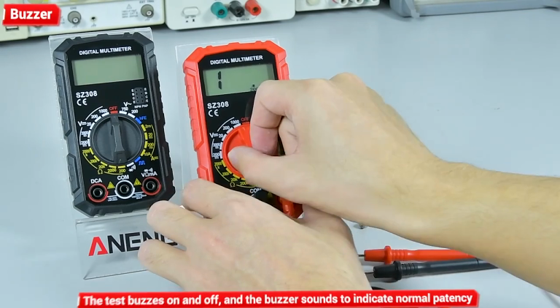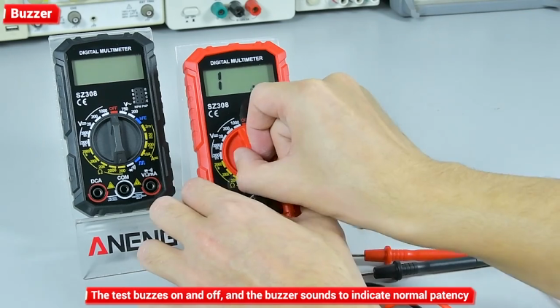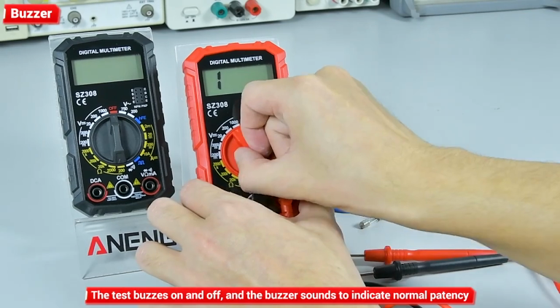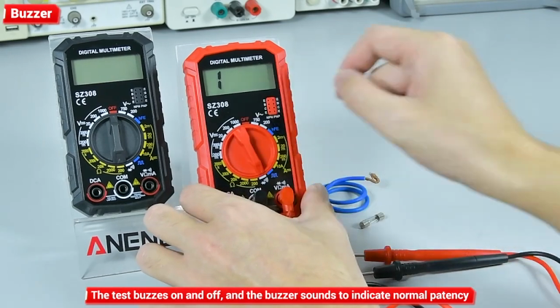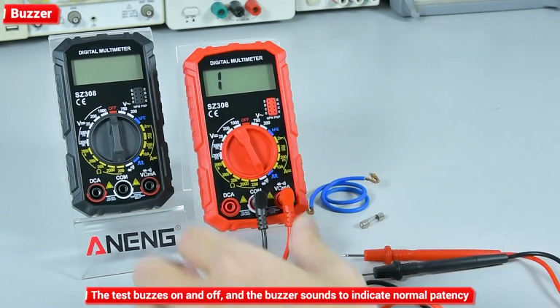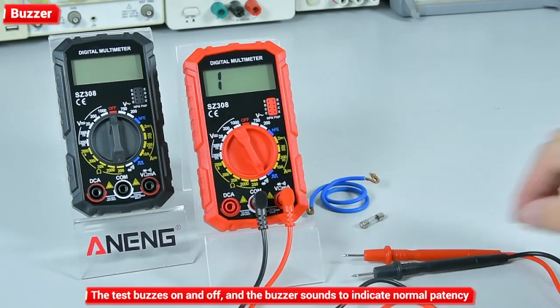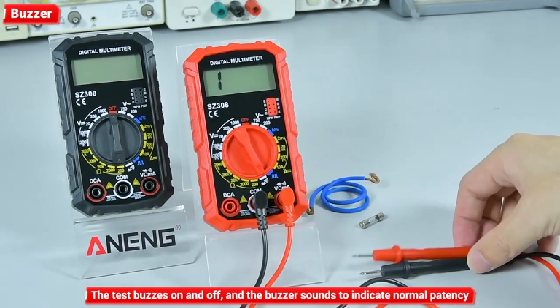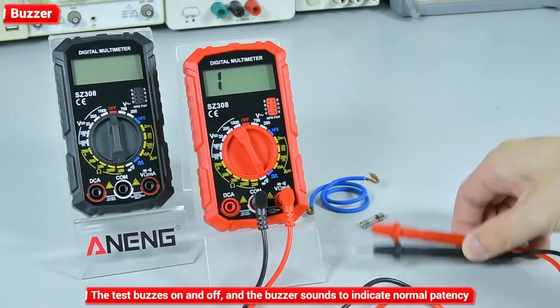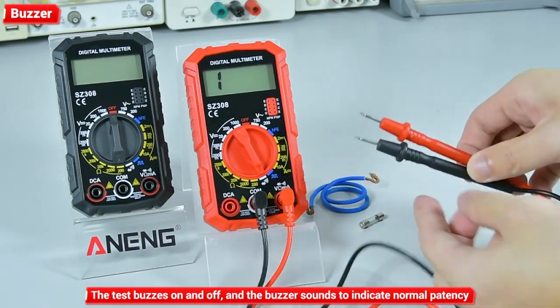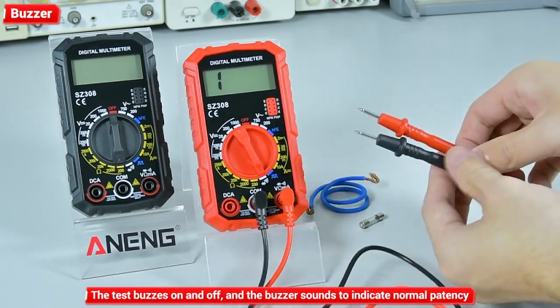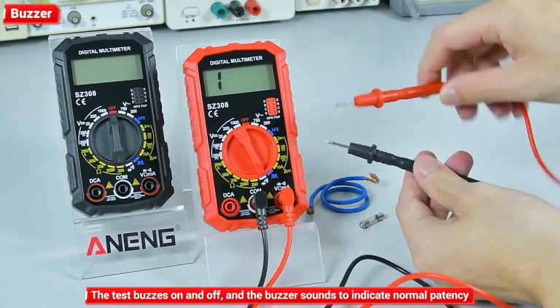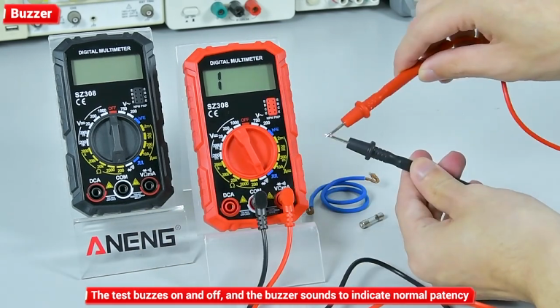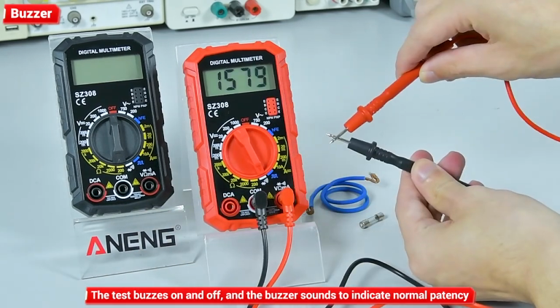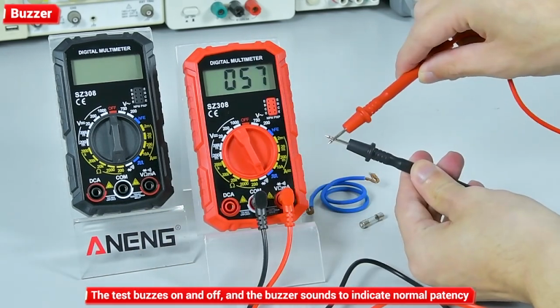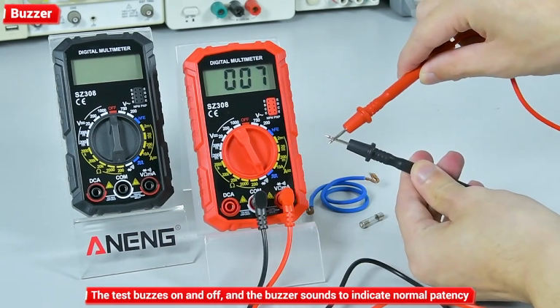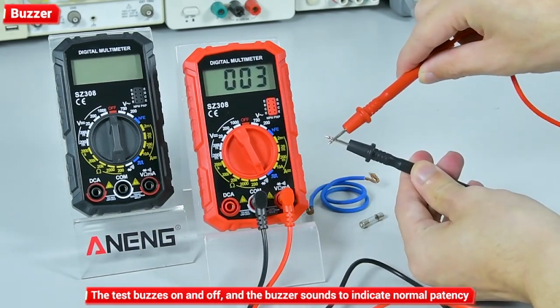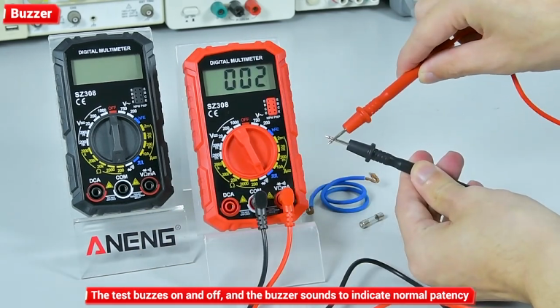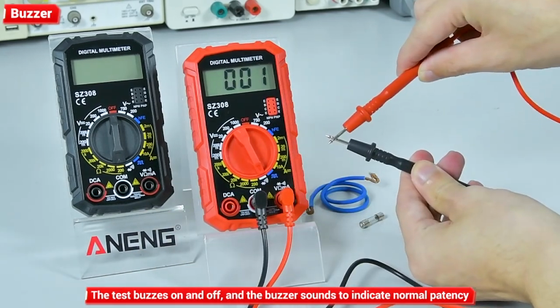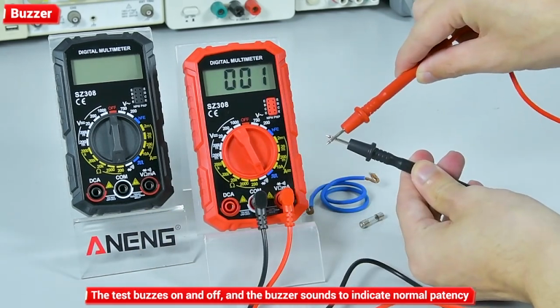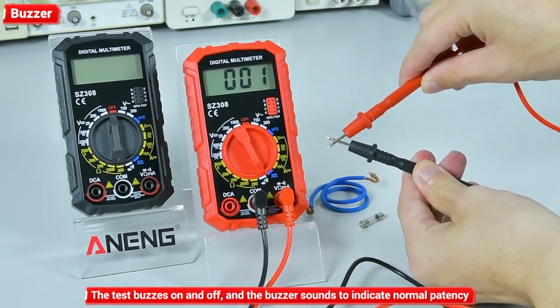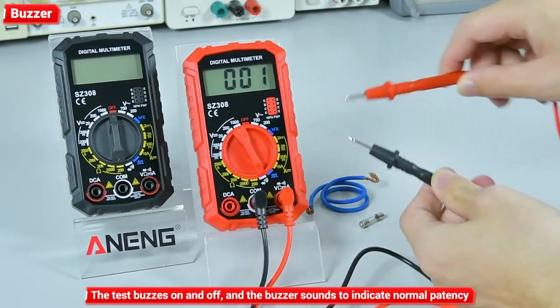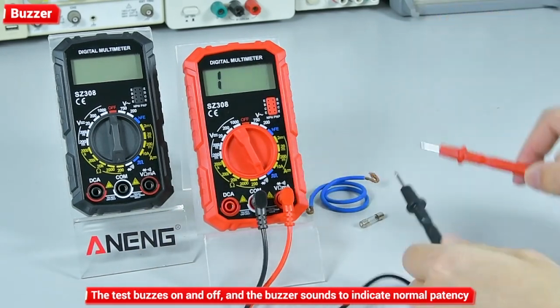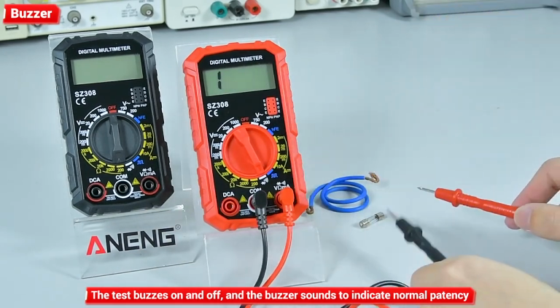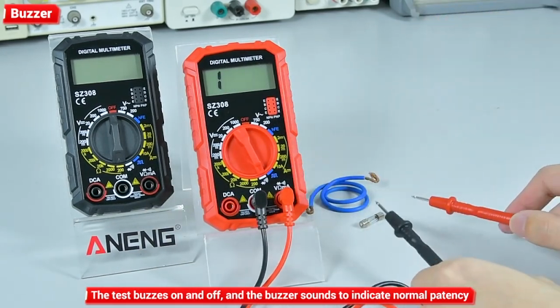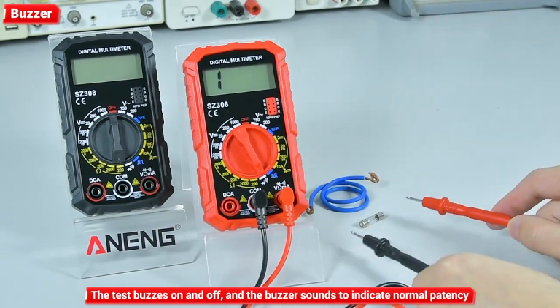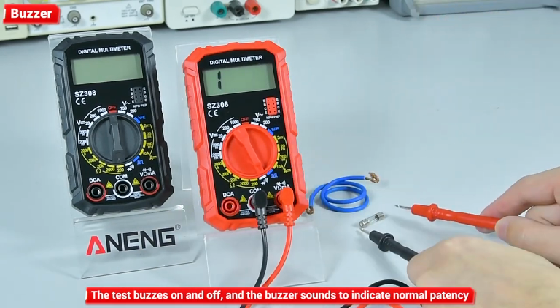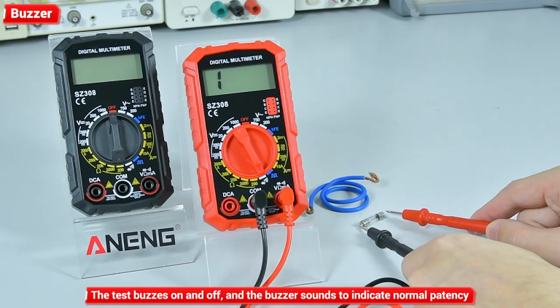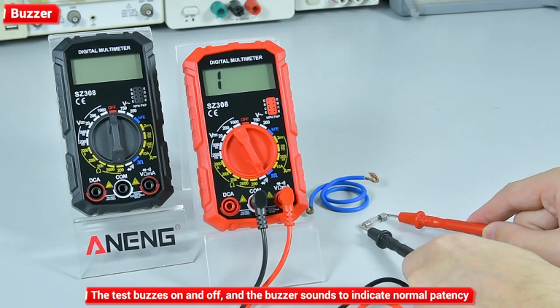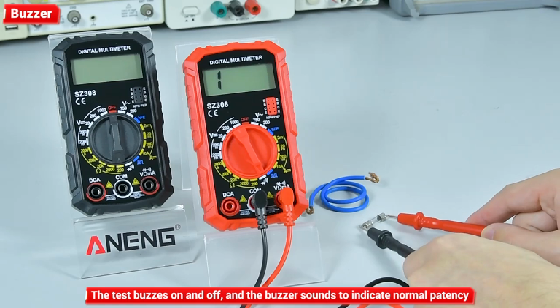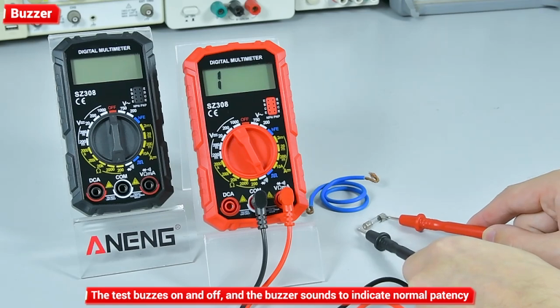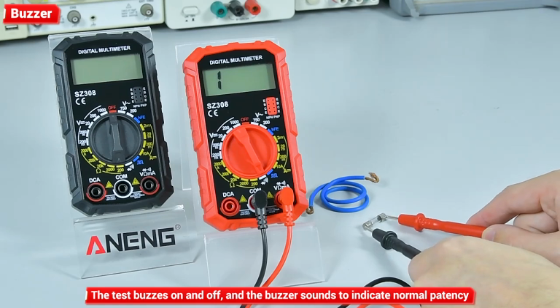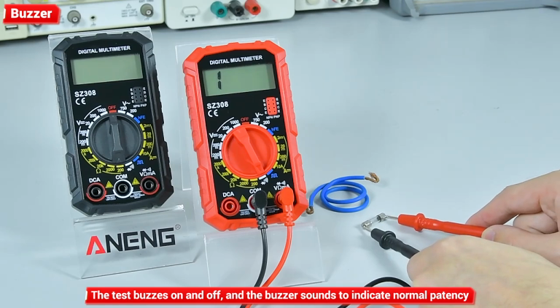Buzzer: the test buzzes on and off, and the buzzer sound indicates normal patency.